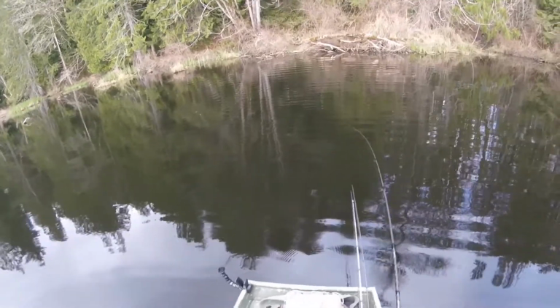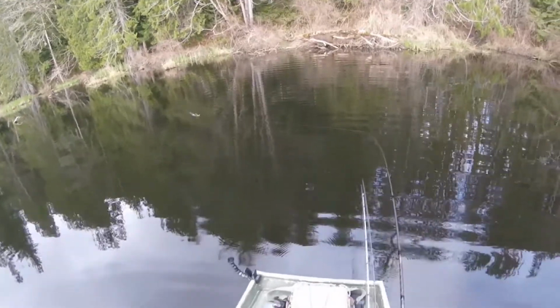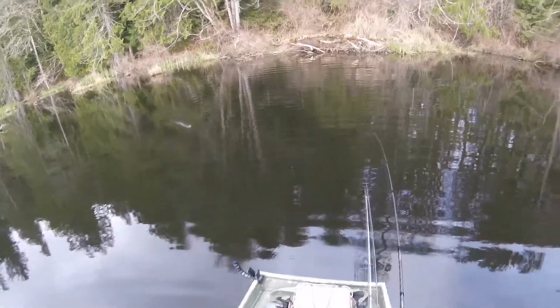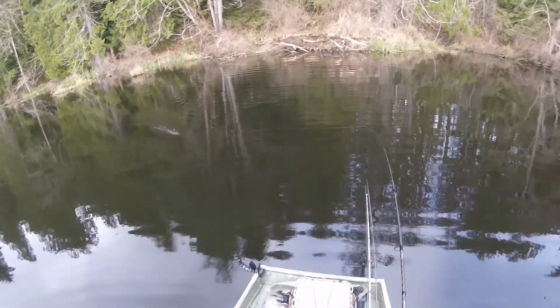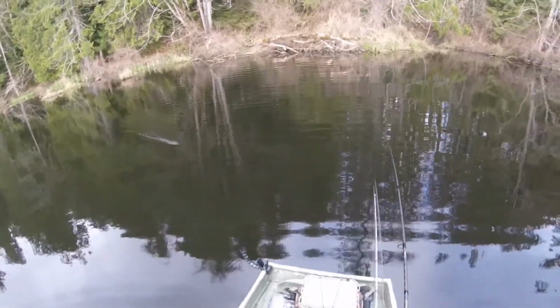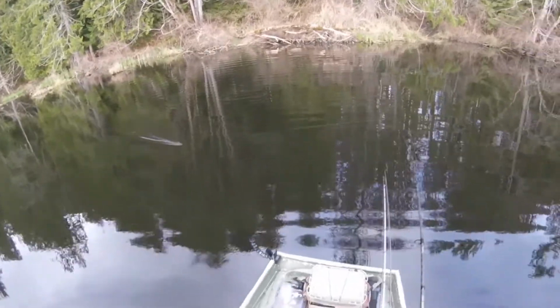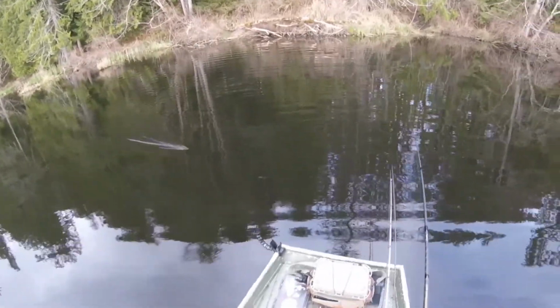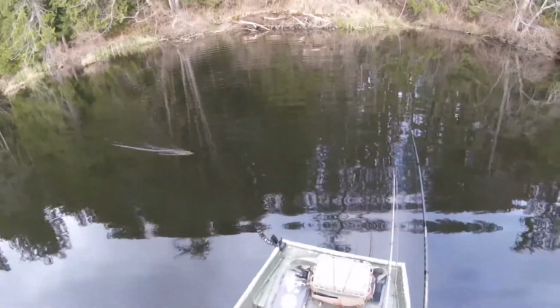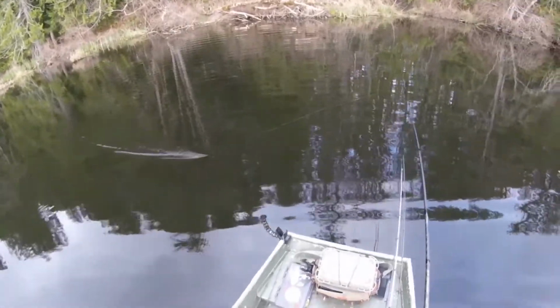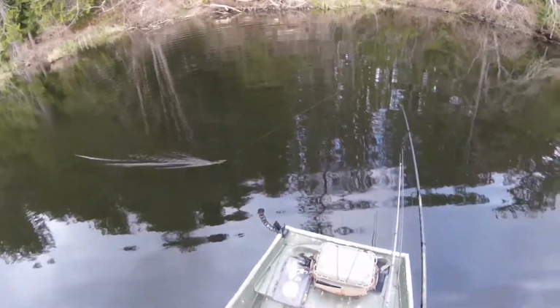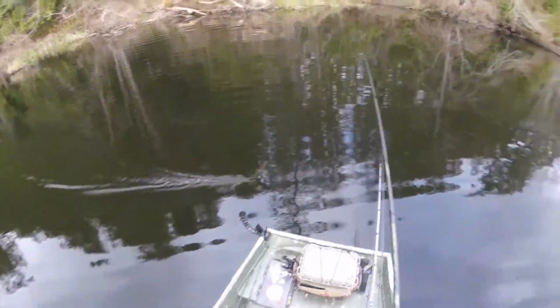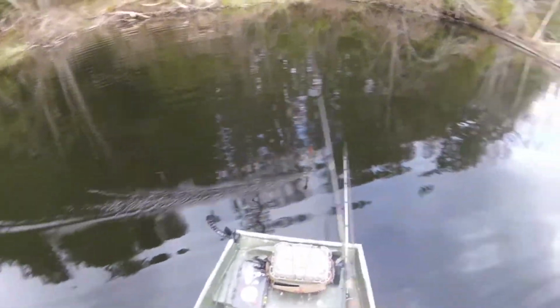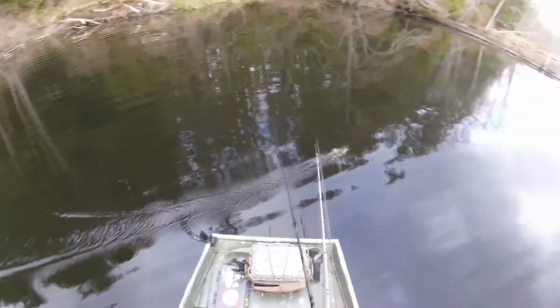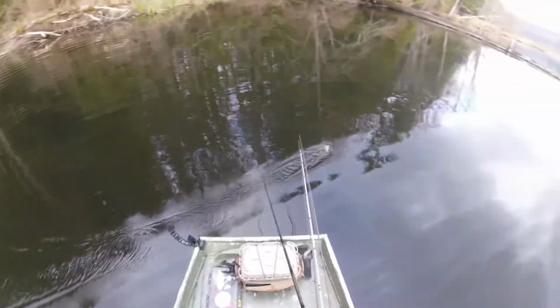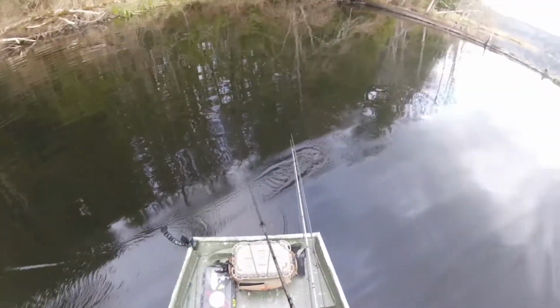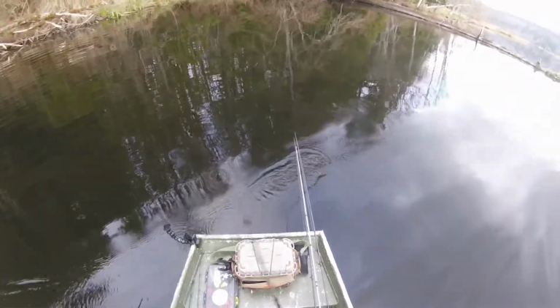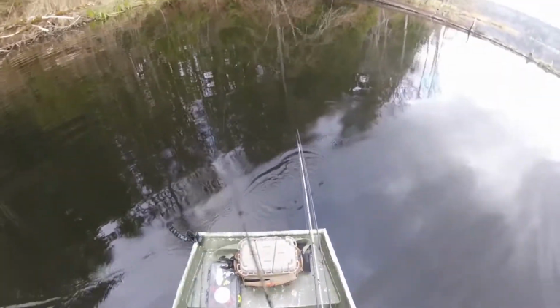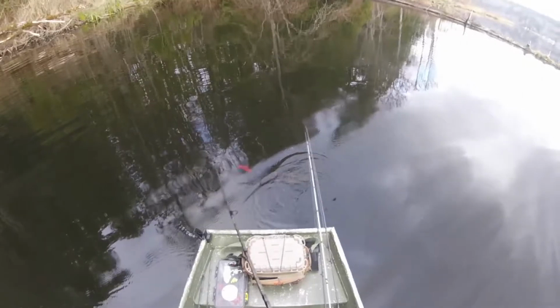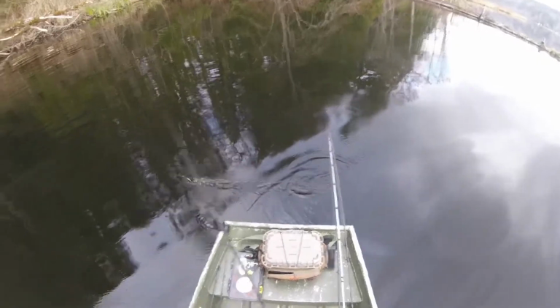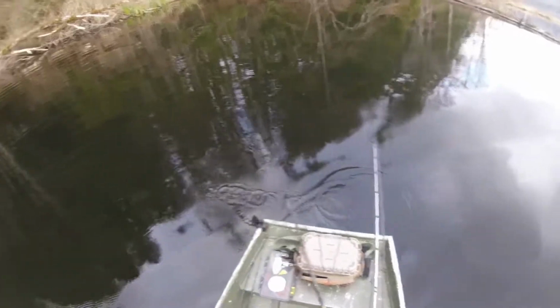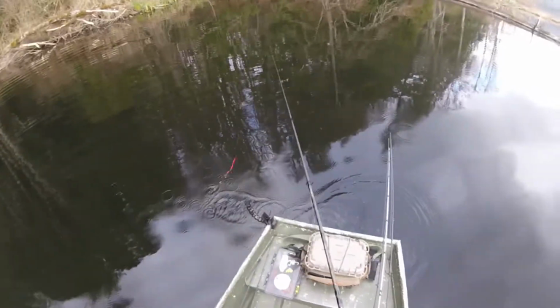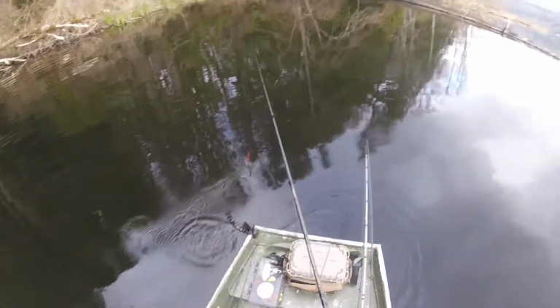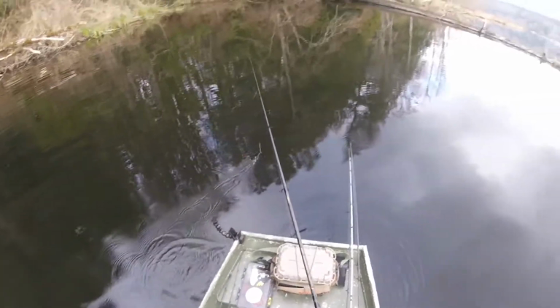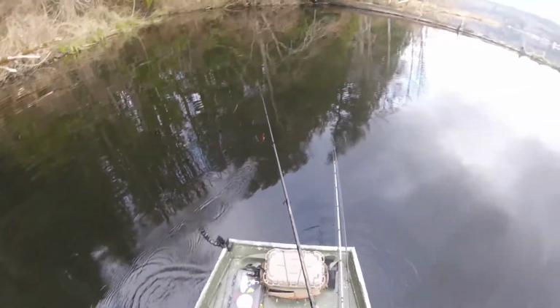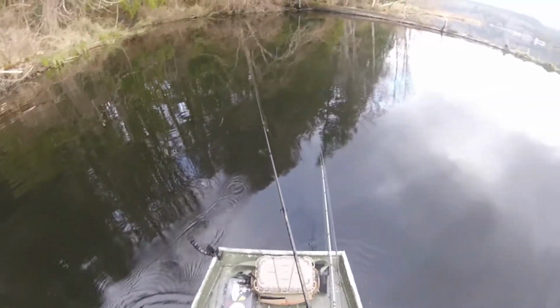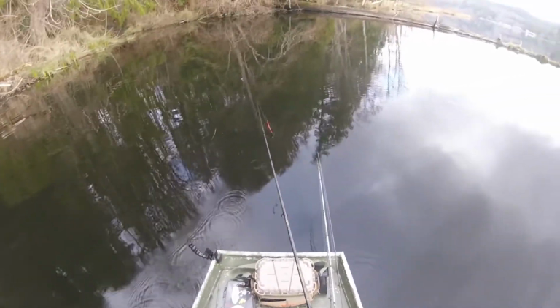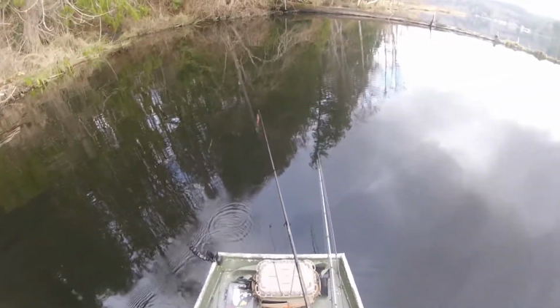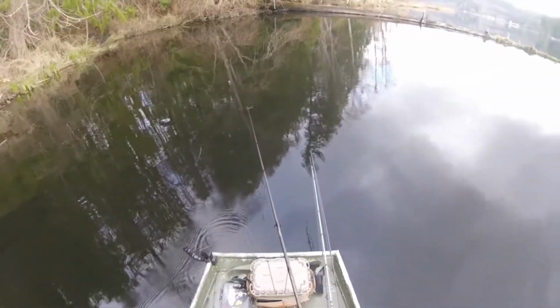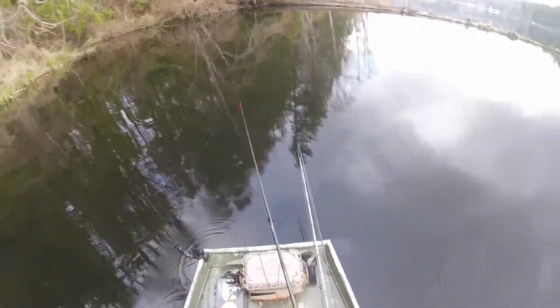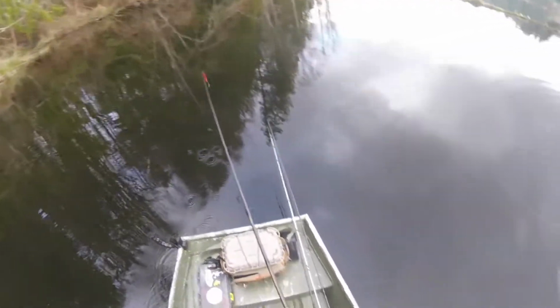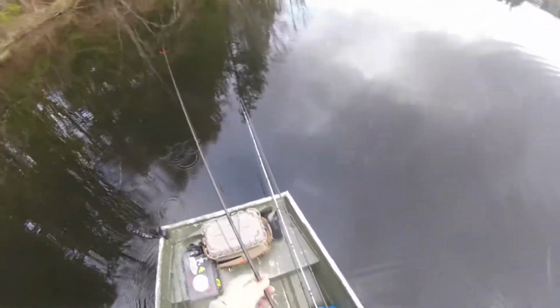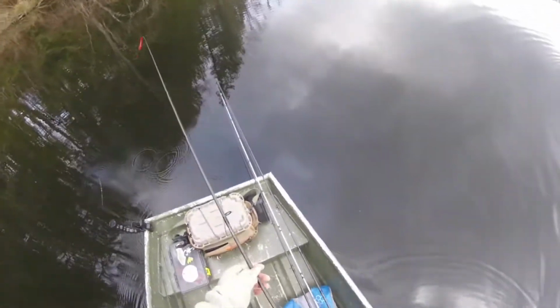I'm picking up a lot of weeds. I'm going to throw back on the swimbait for a little bit until I get to the next laydown.